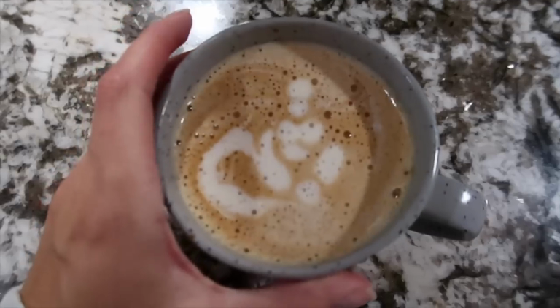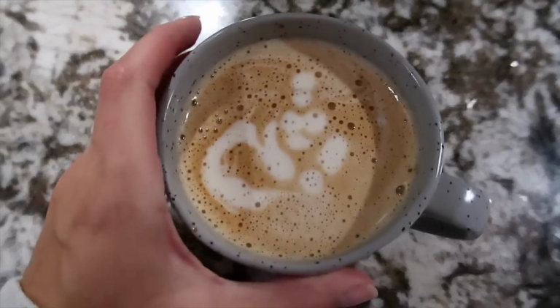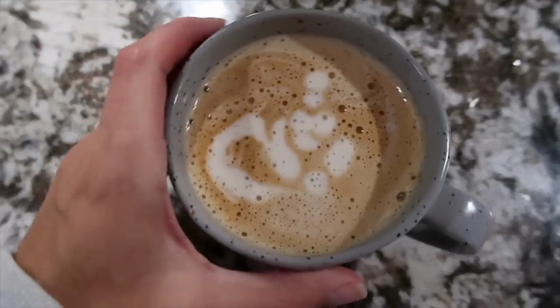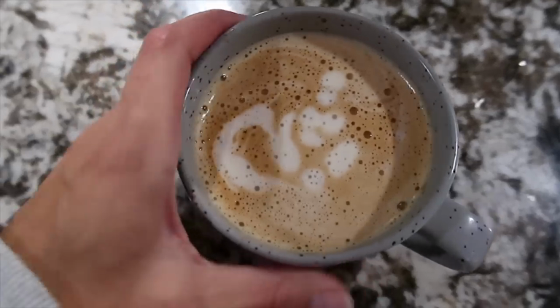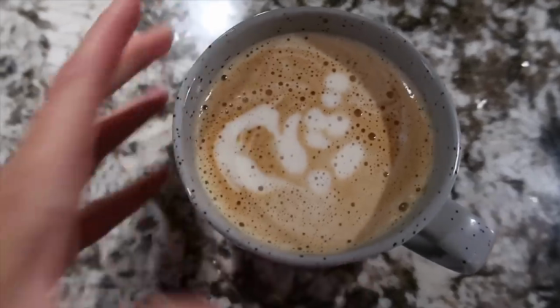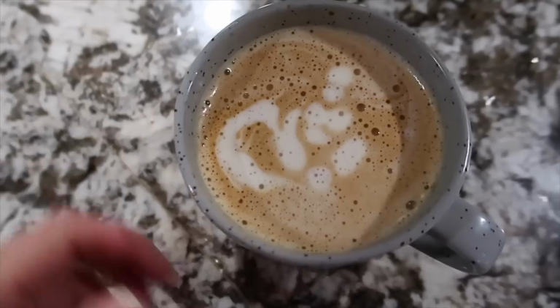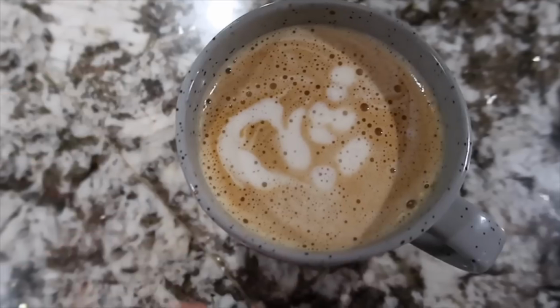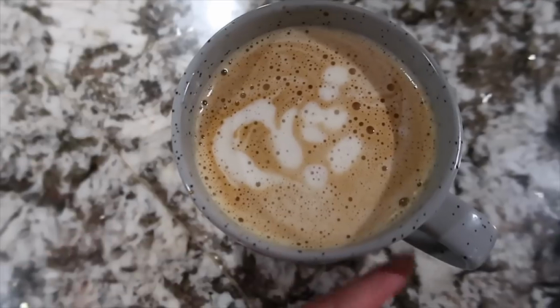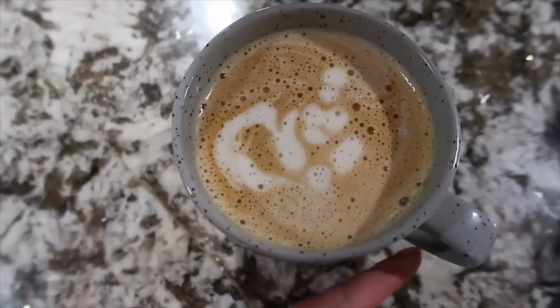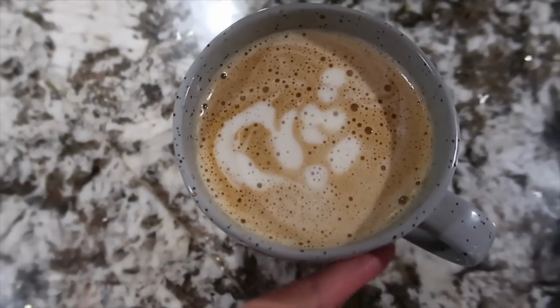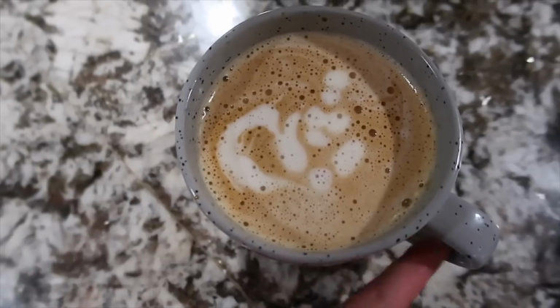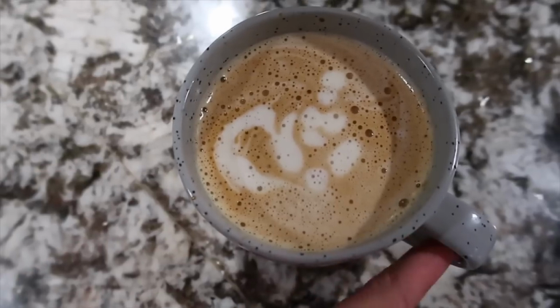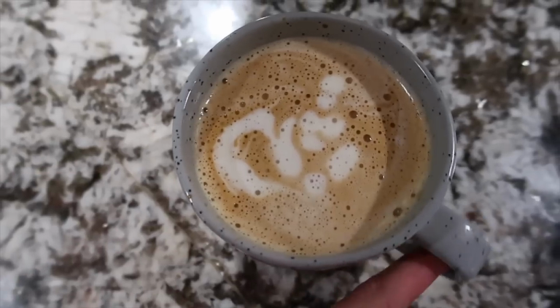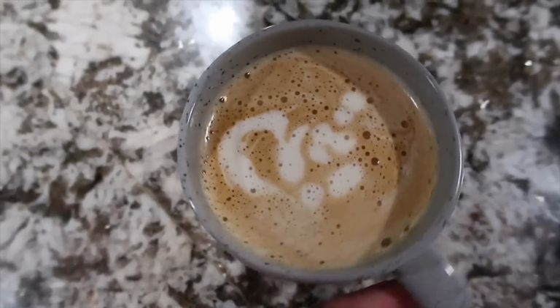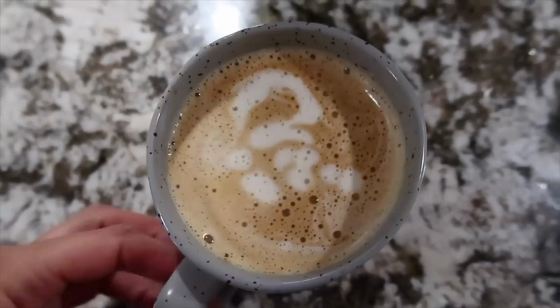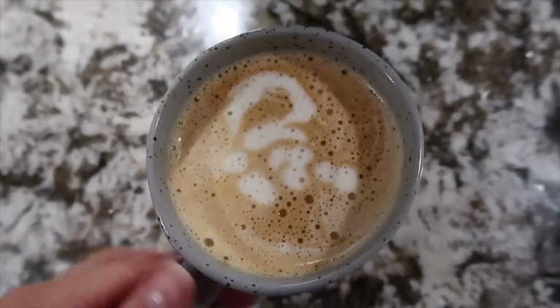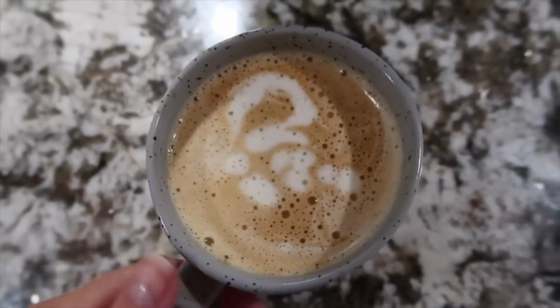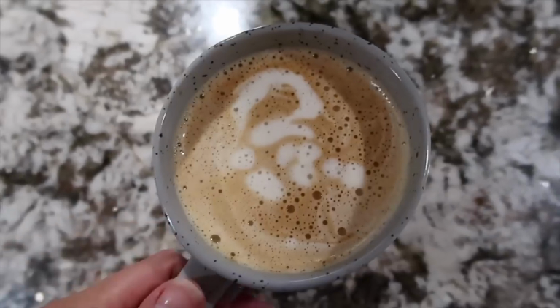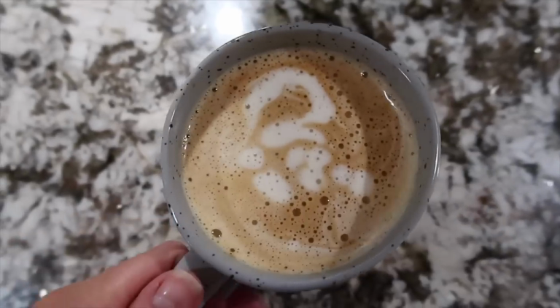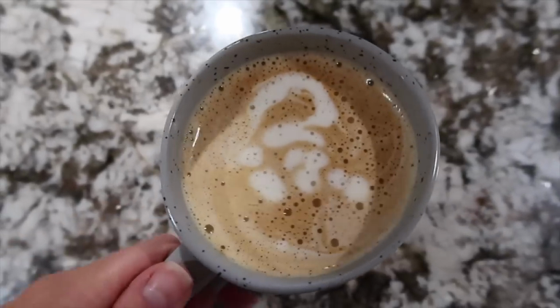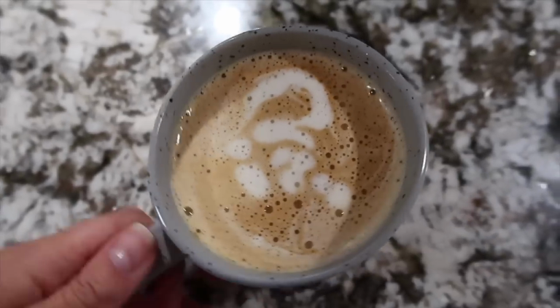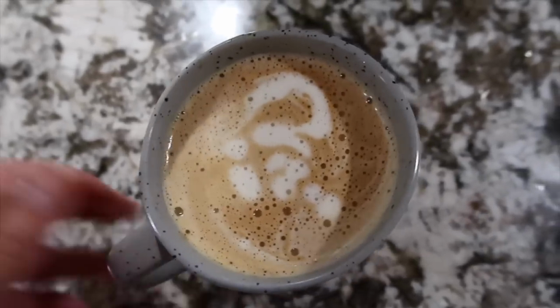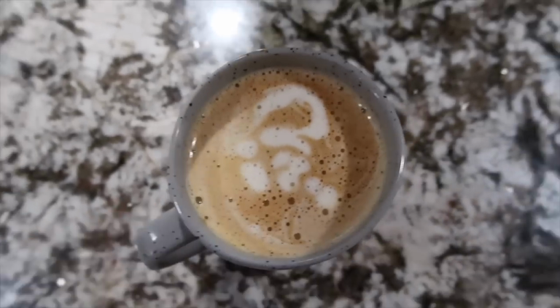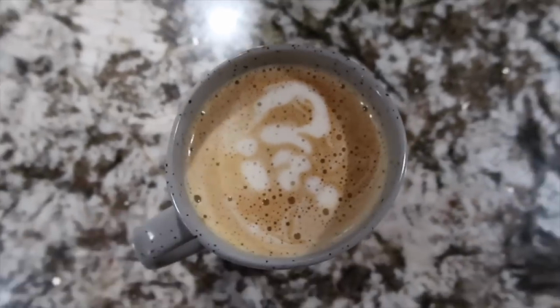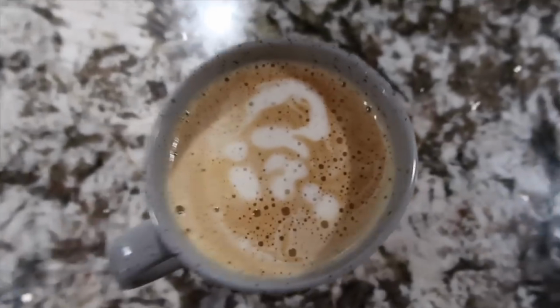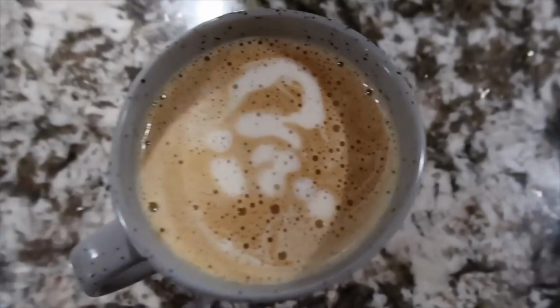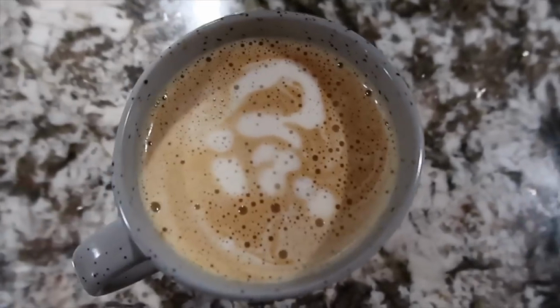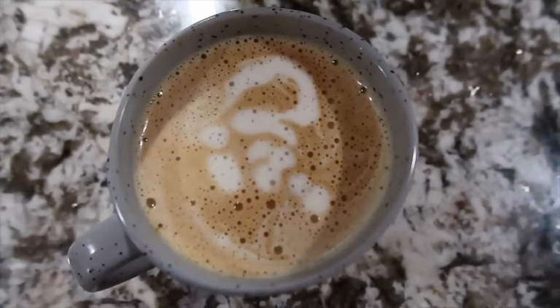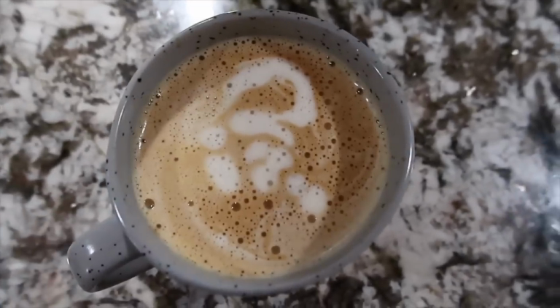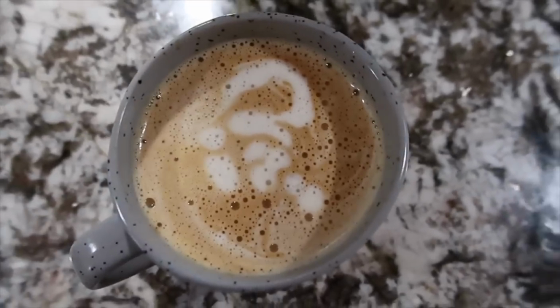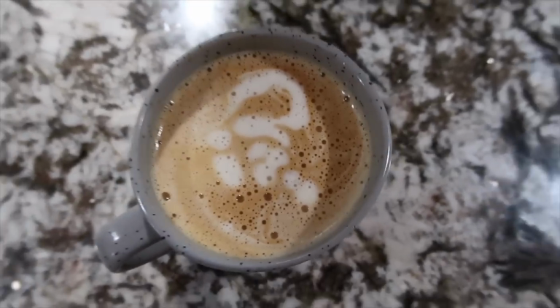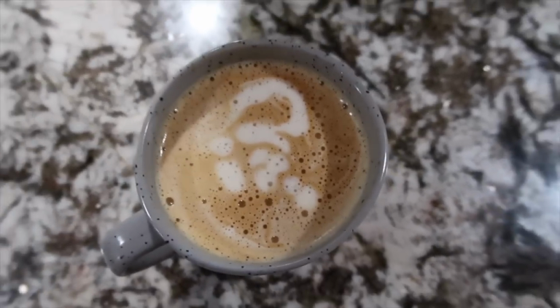Latte art fail of the day. What does this look like? Looks like abstract art.